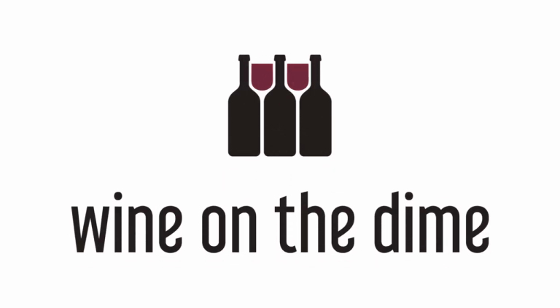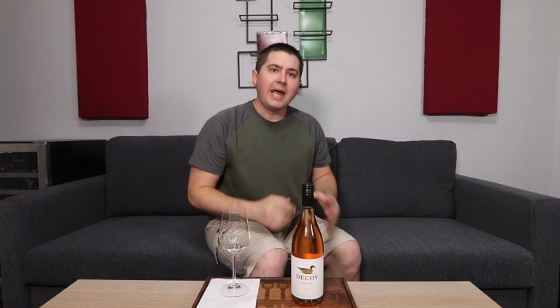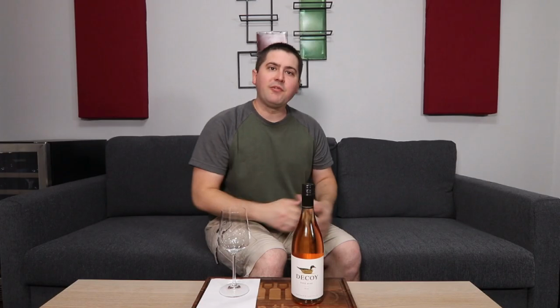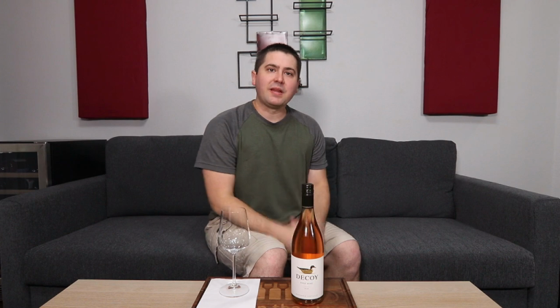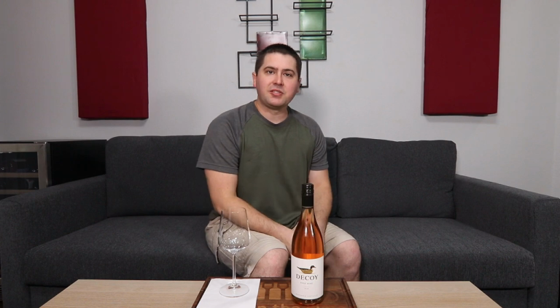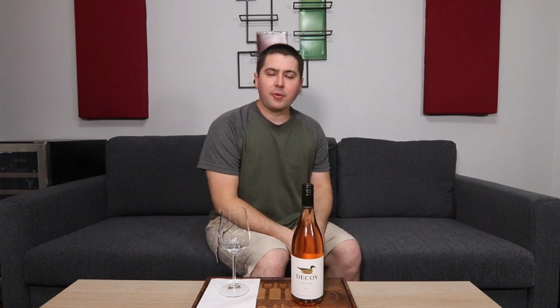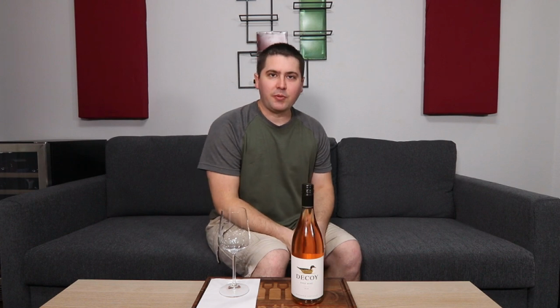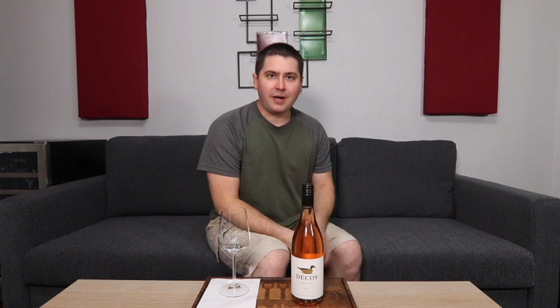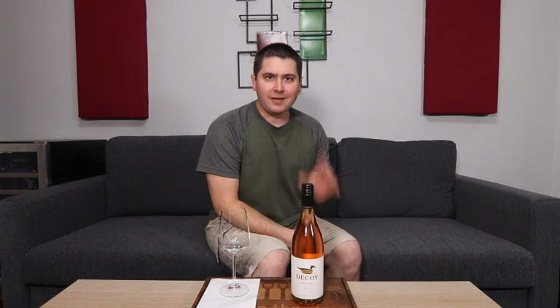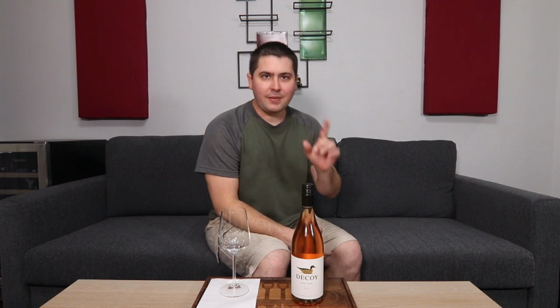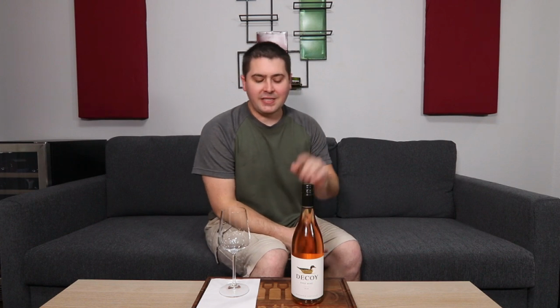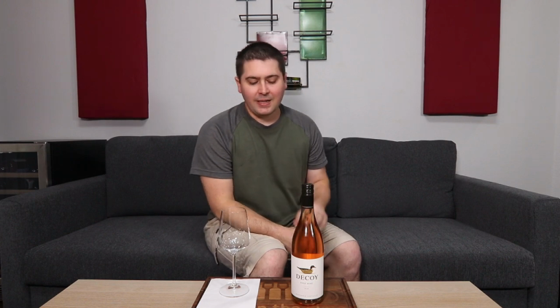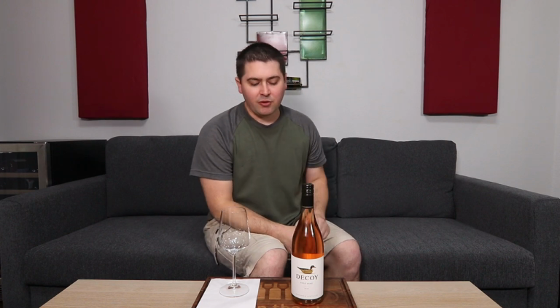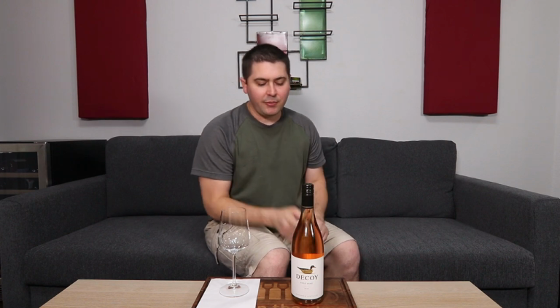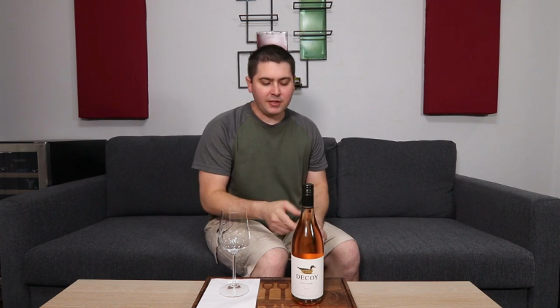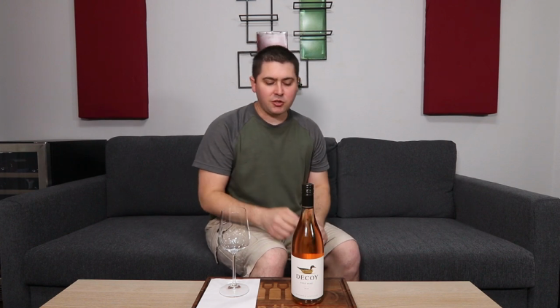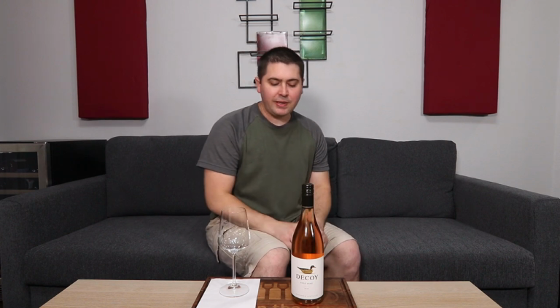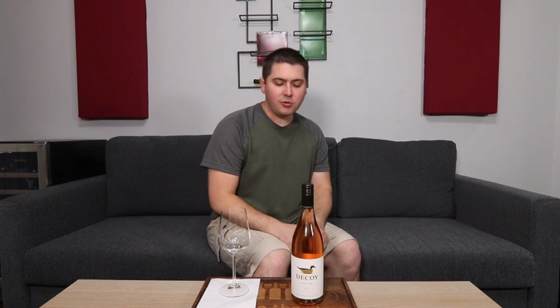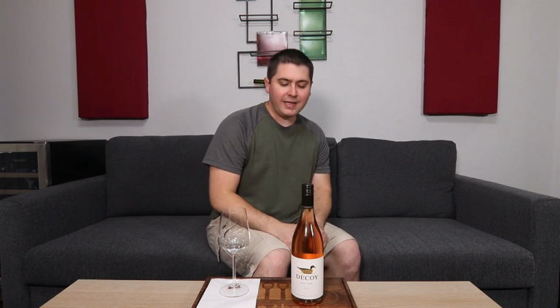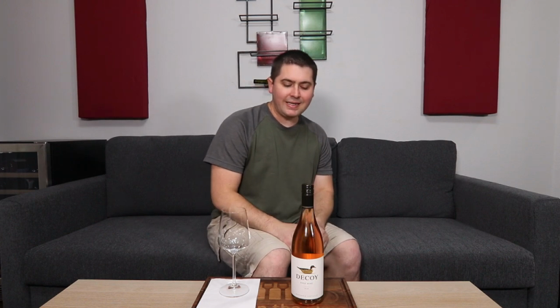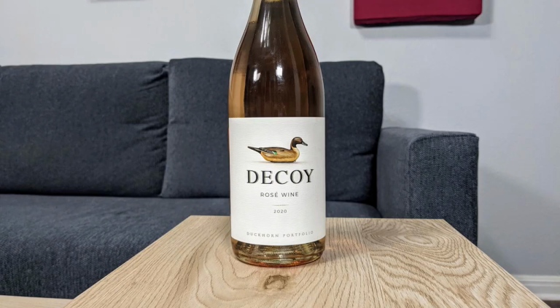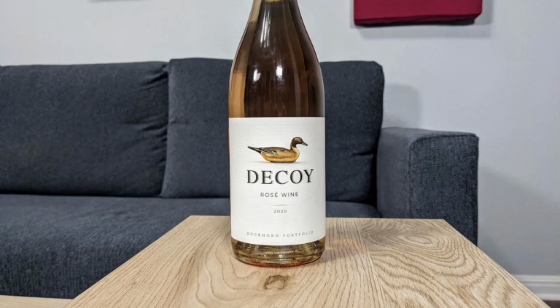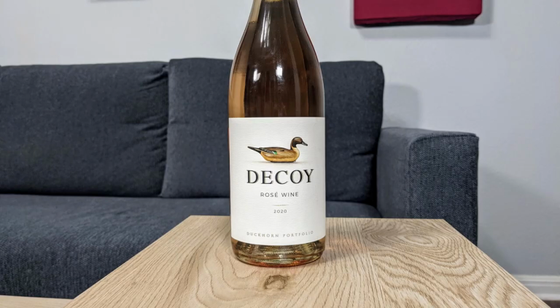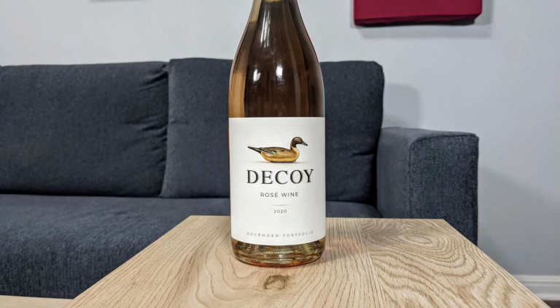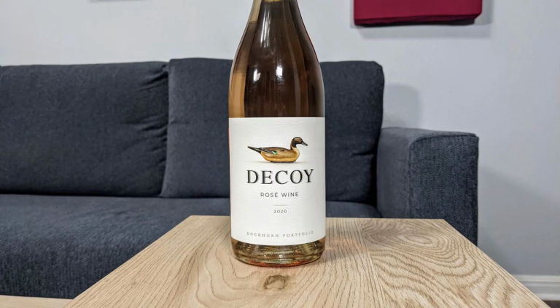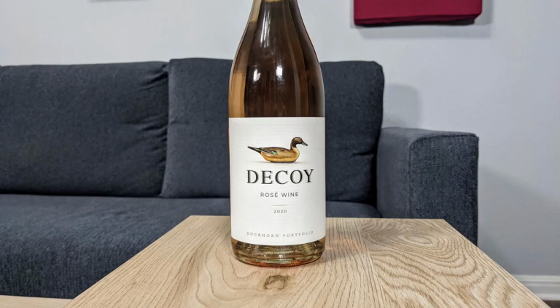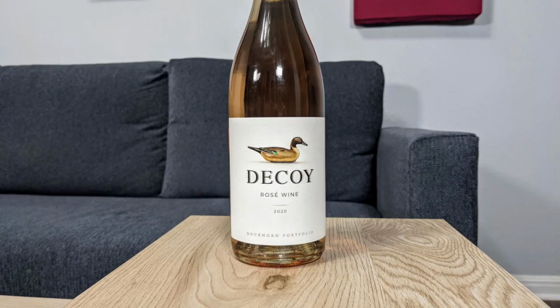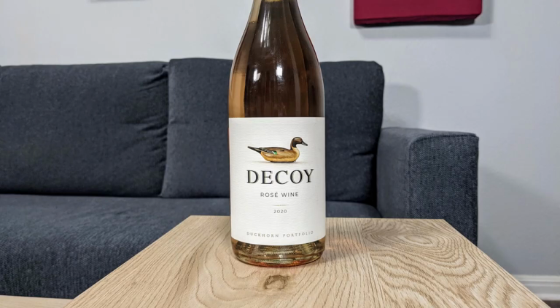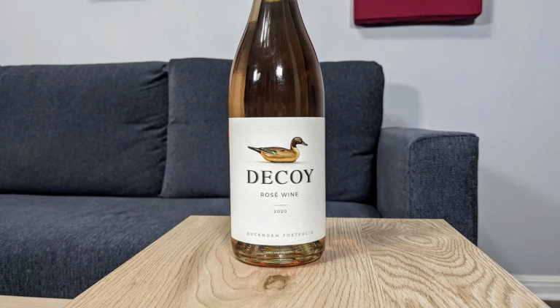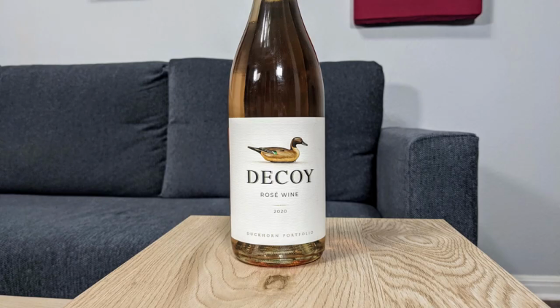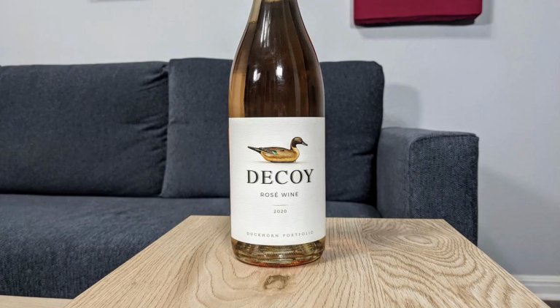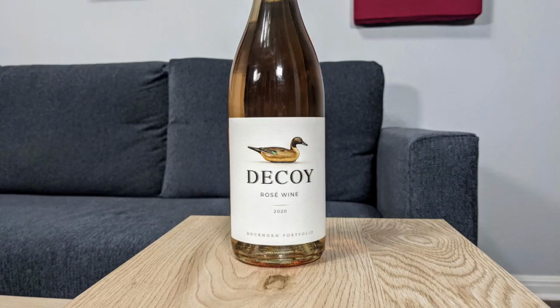Hey everybody, it's Stuart with Wine on the Diamond. Today I'm reviewing the 2020 Decoy Rosé wine.